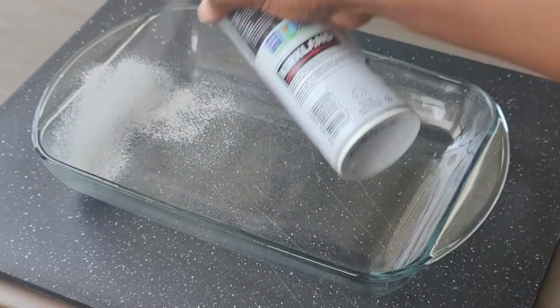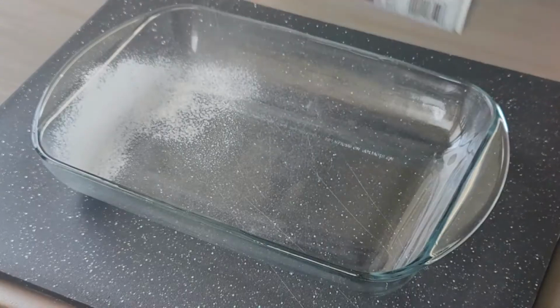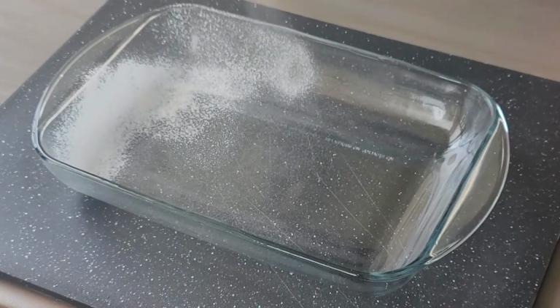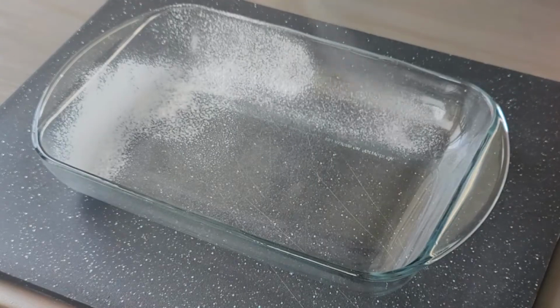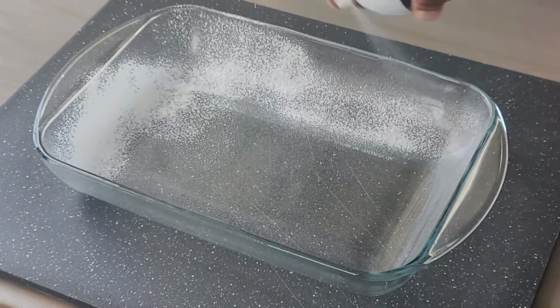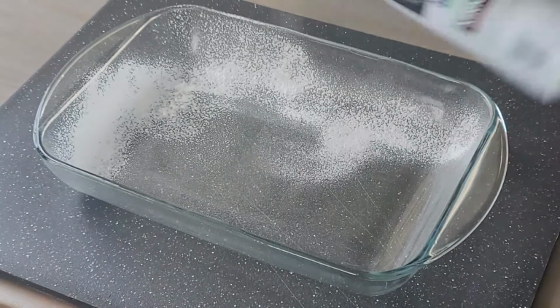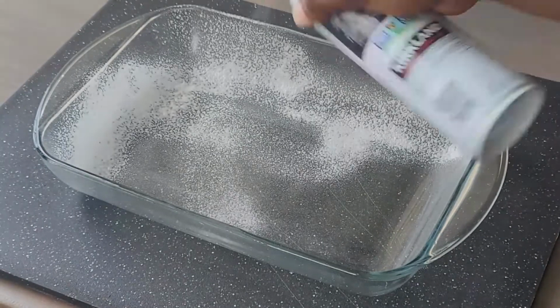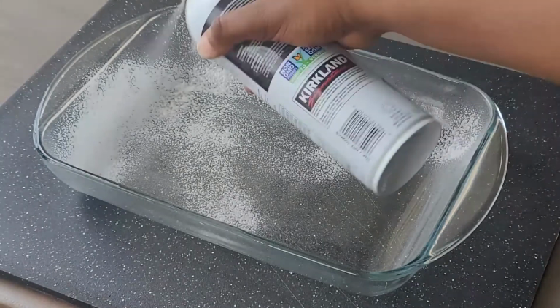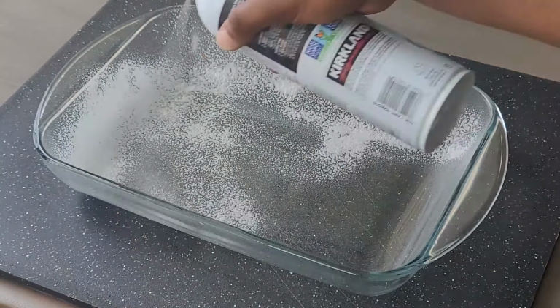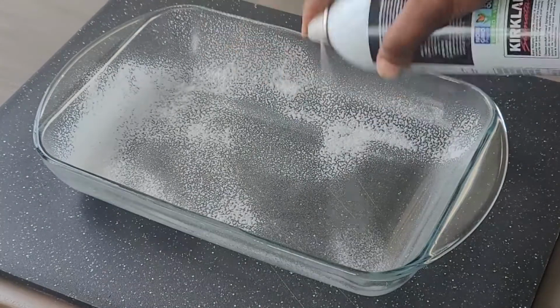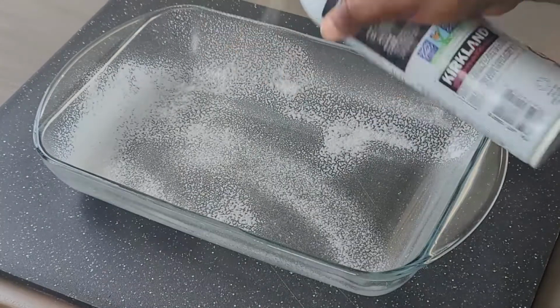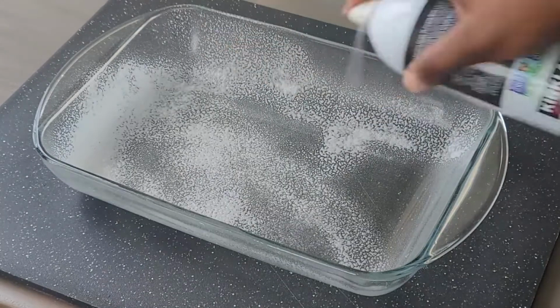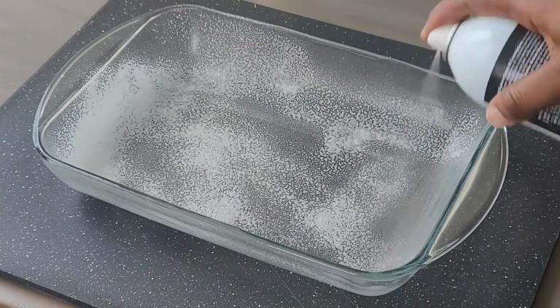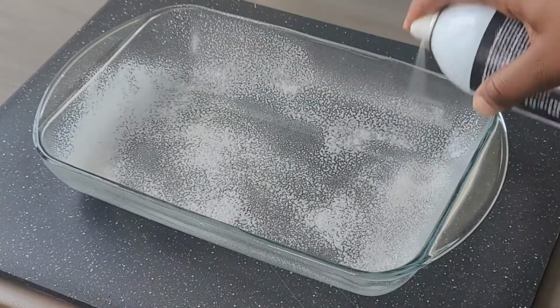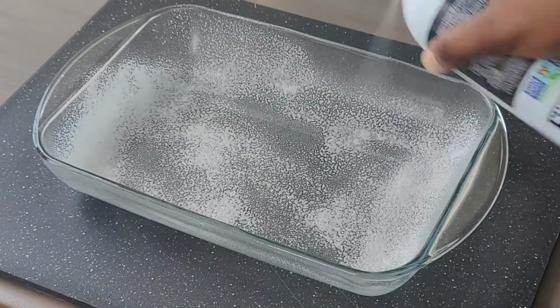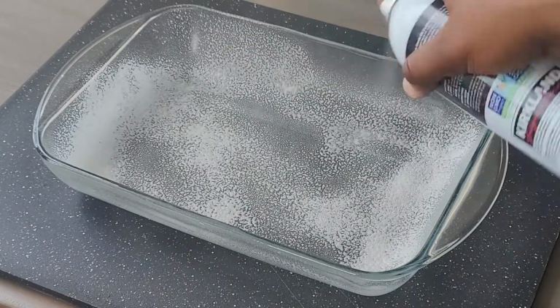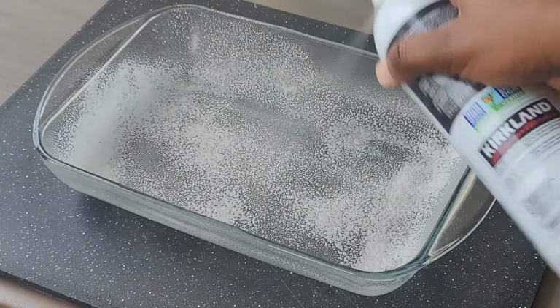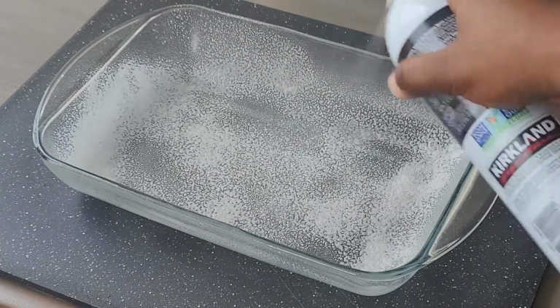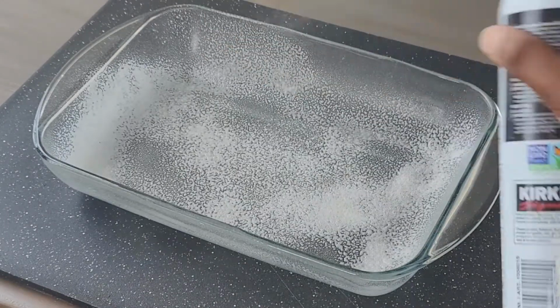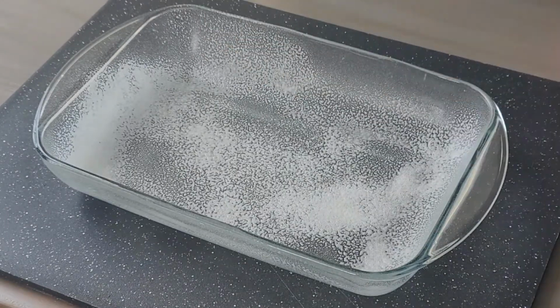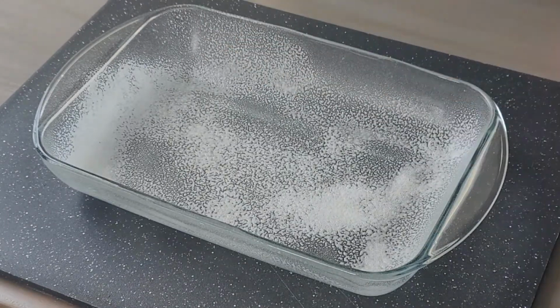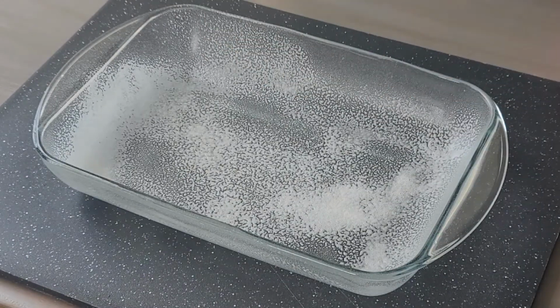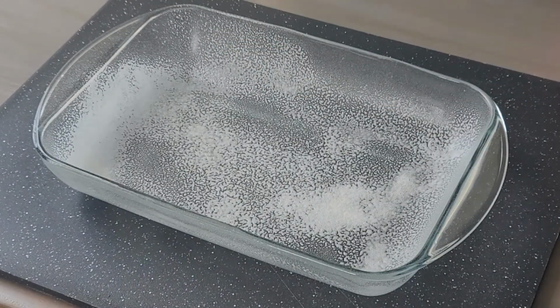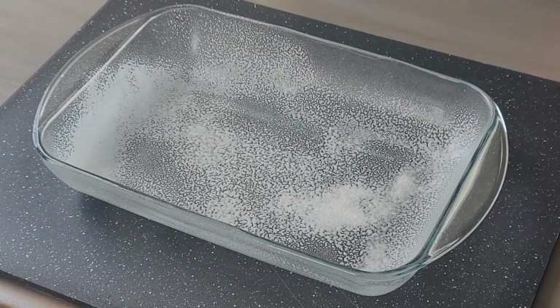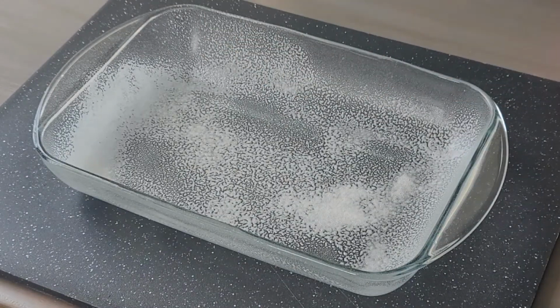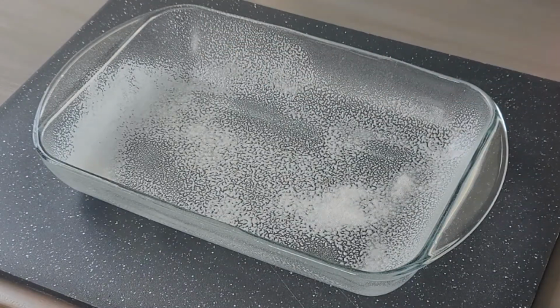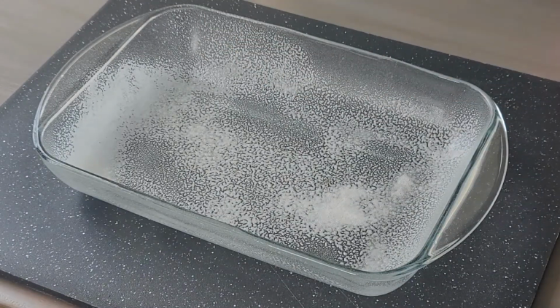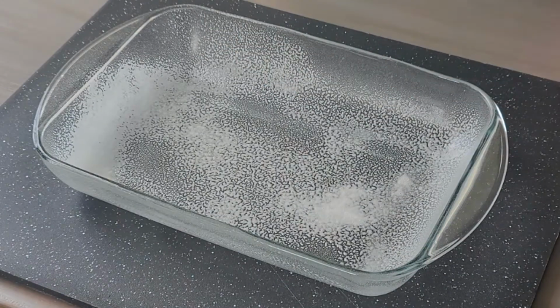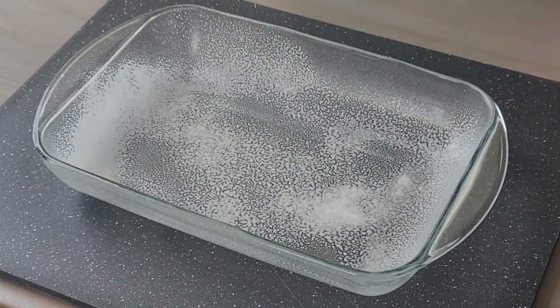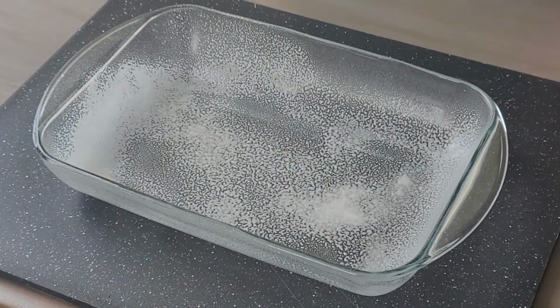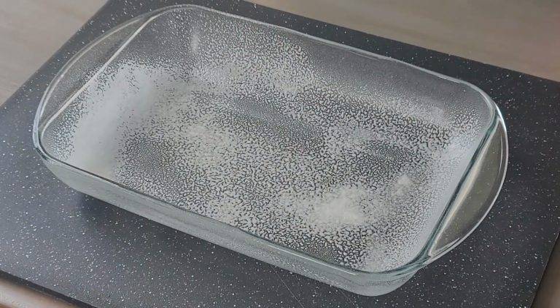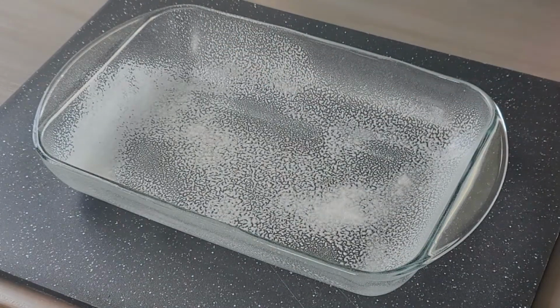Preheat your oven to 350 degrees Fahrenheit and grease a 9 by 16 inch baking tray. Set this aside for now.